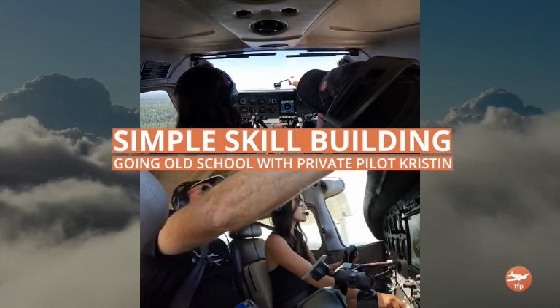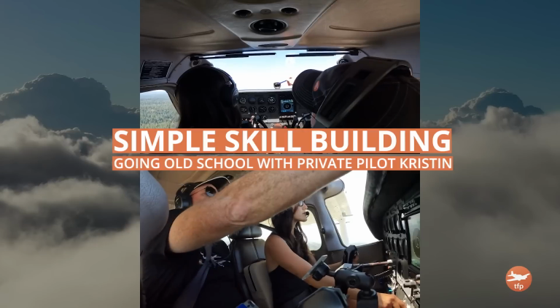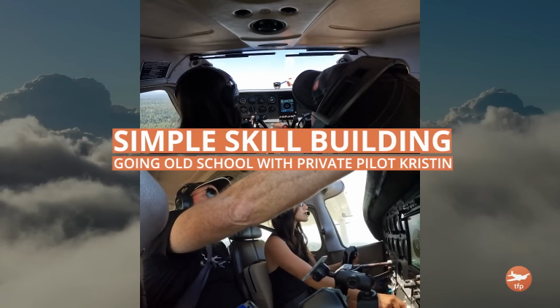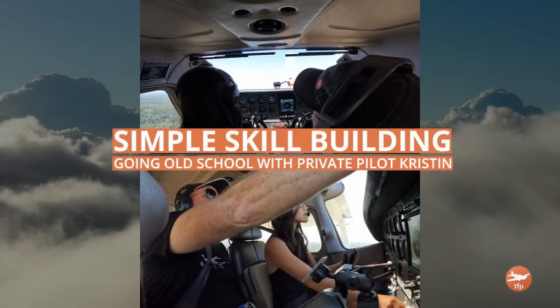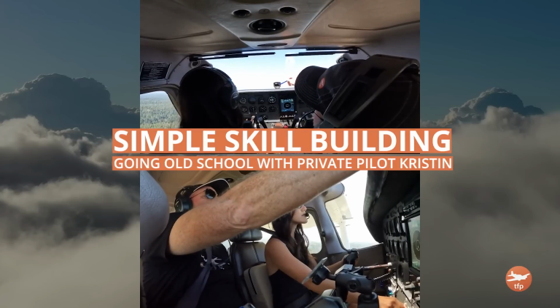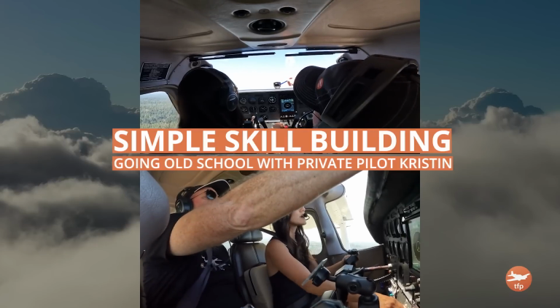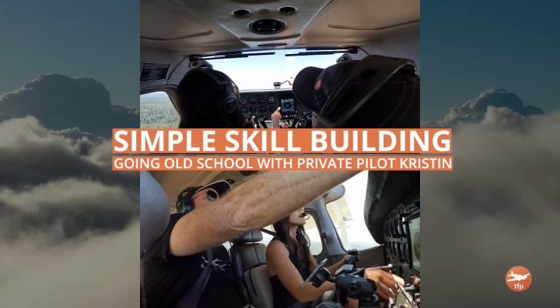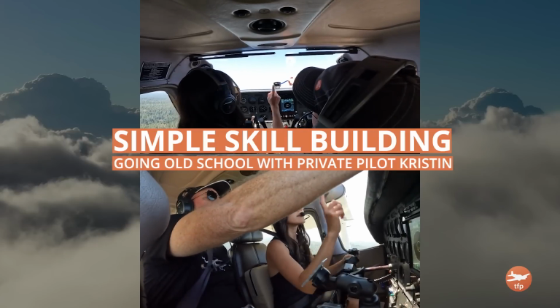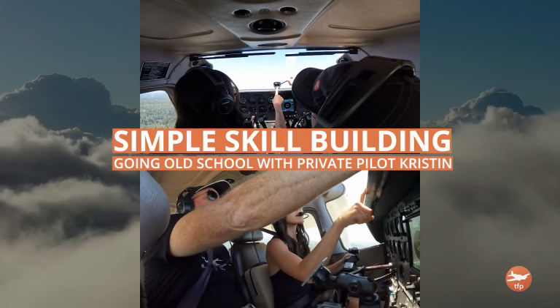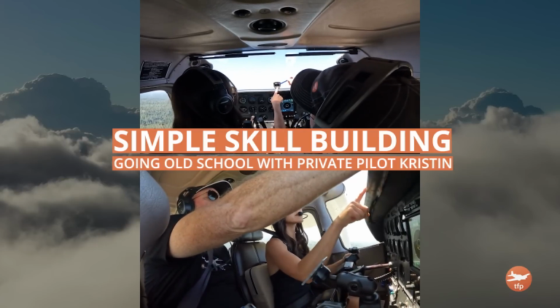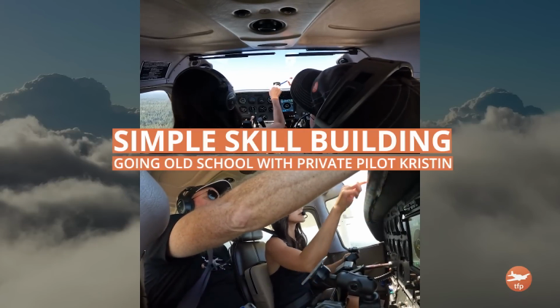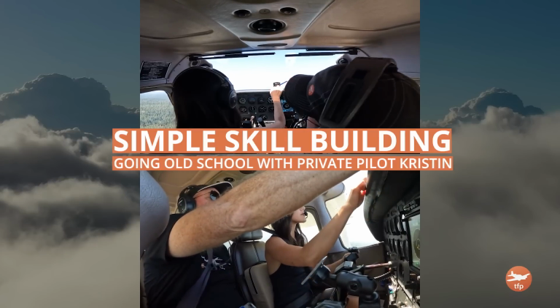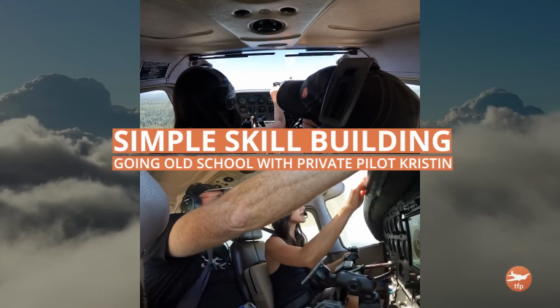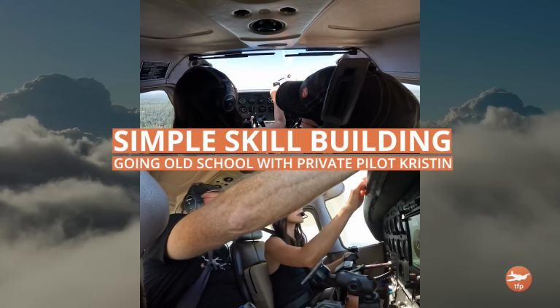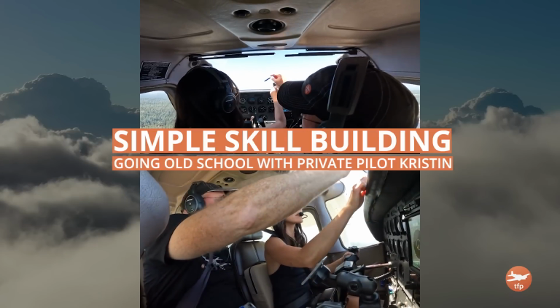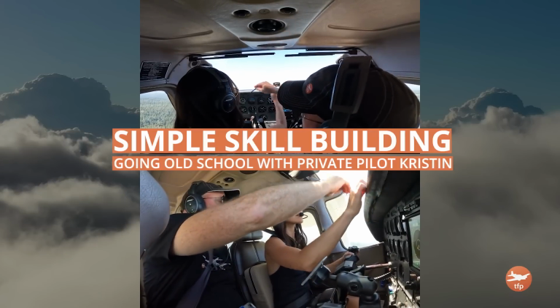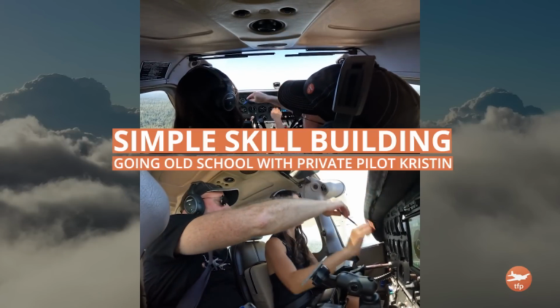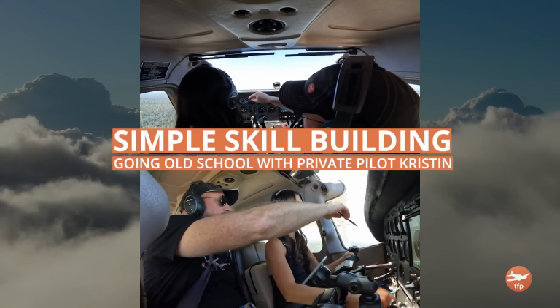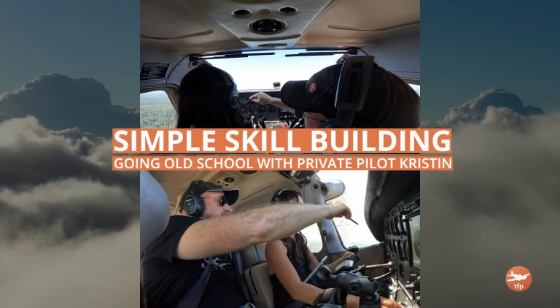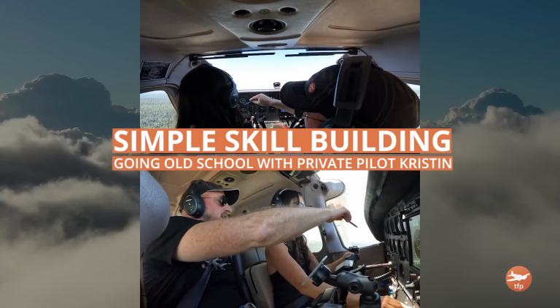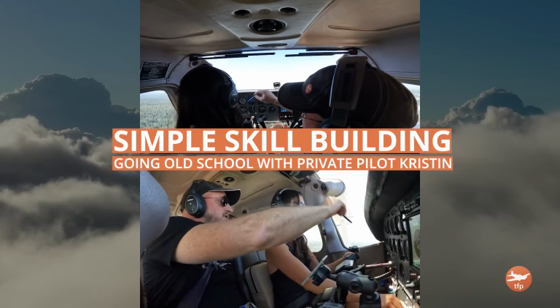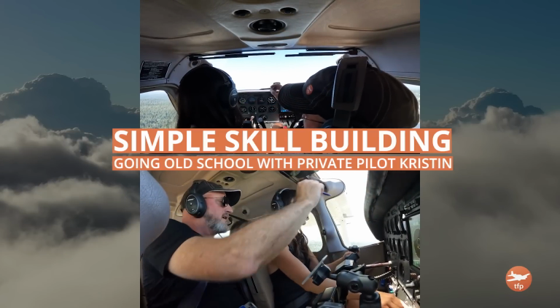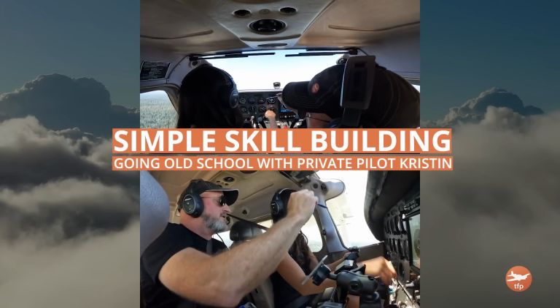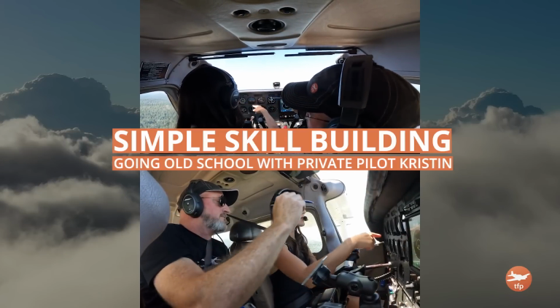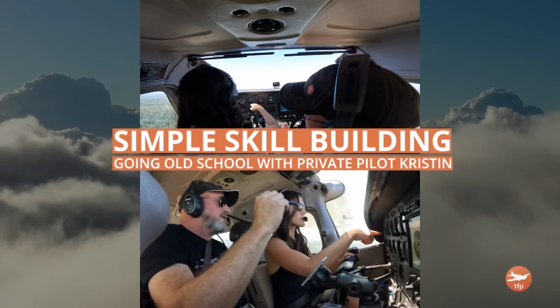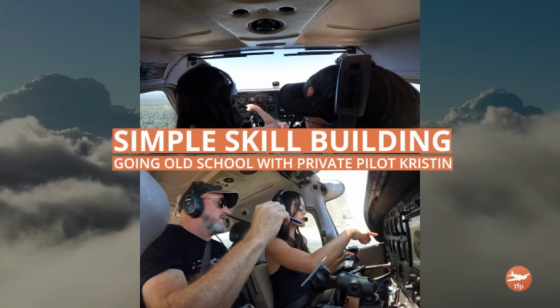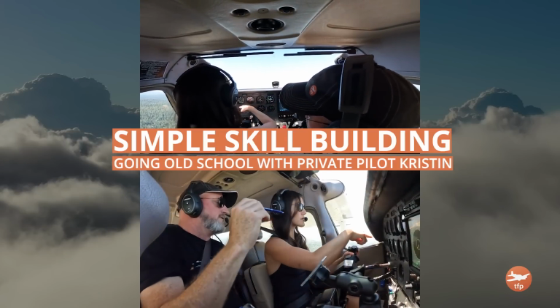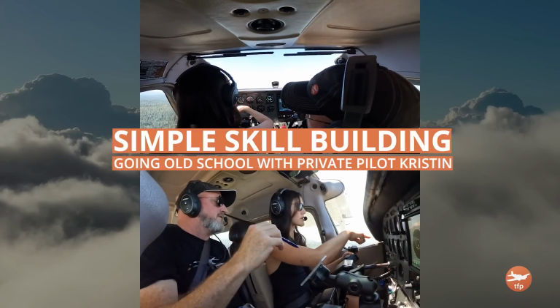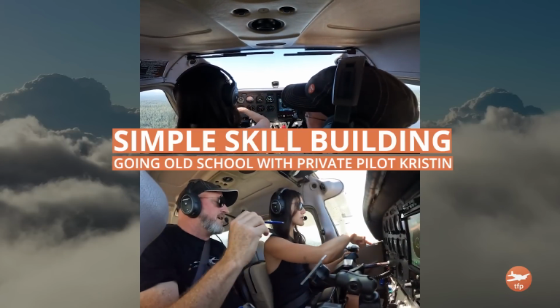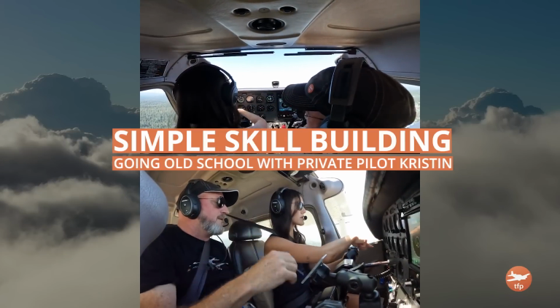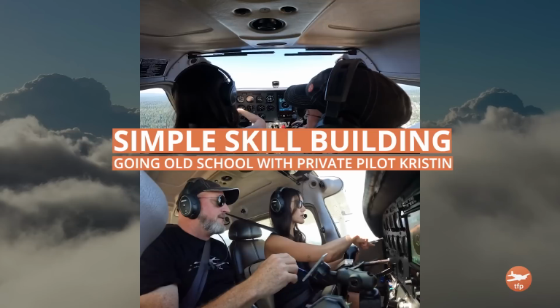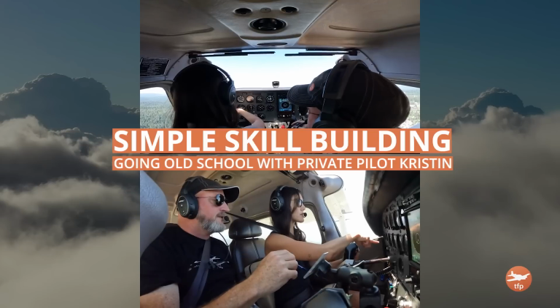Remember to start here at your mag compass — it's 260 — then it goes to the engine gauges: pressure, temperature, vacuum amps.